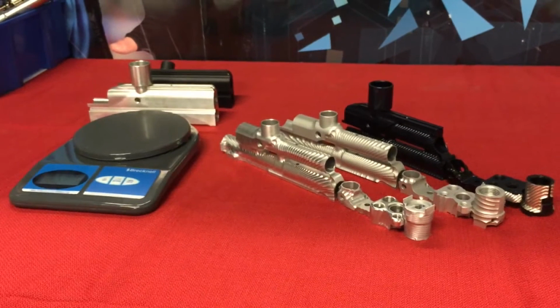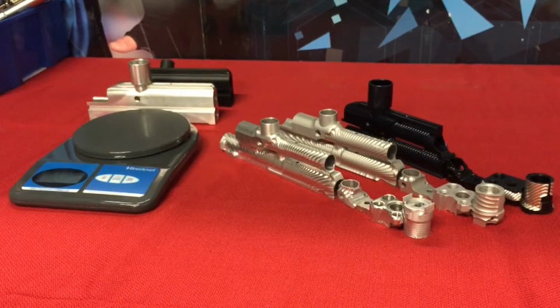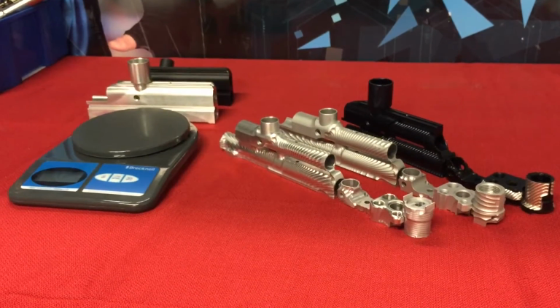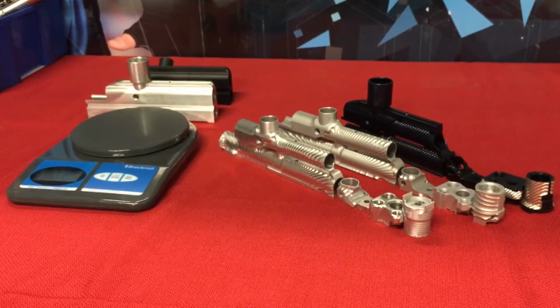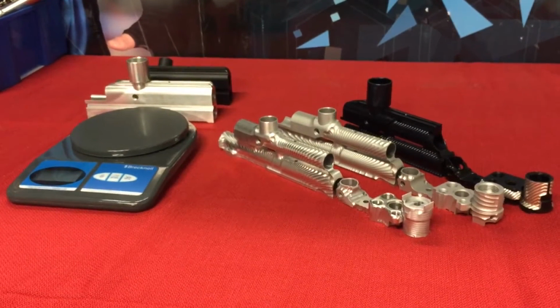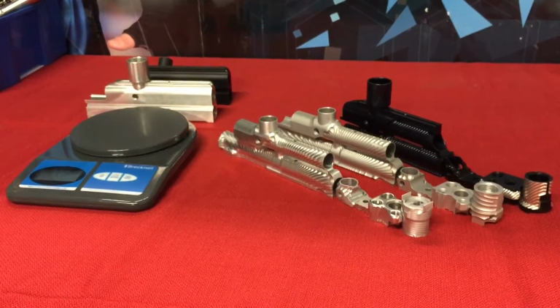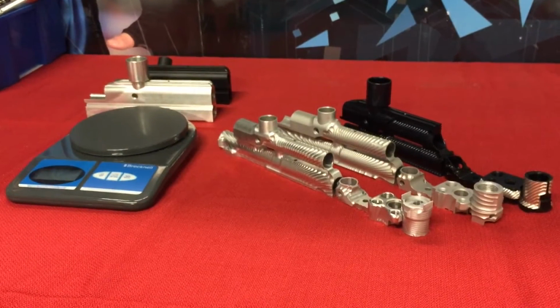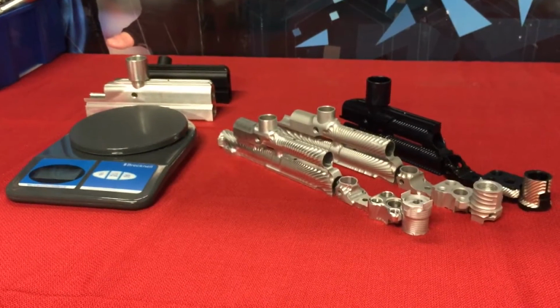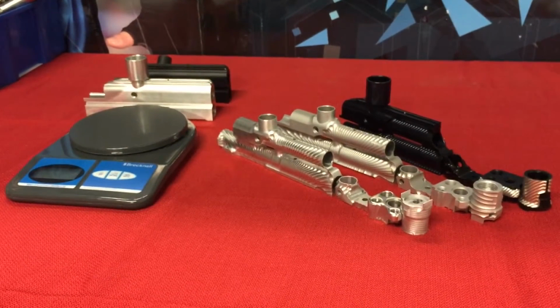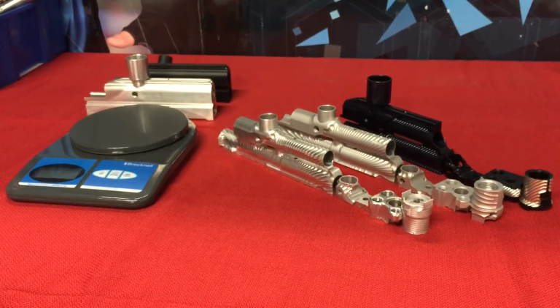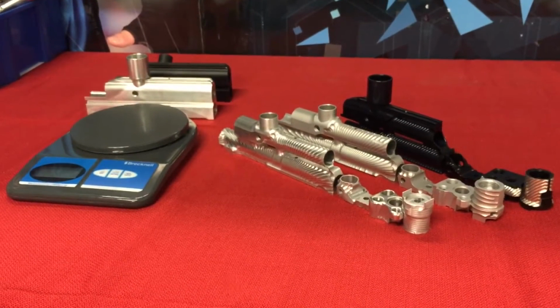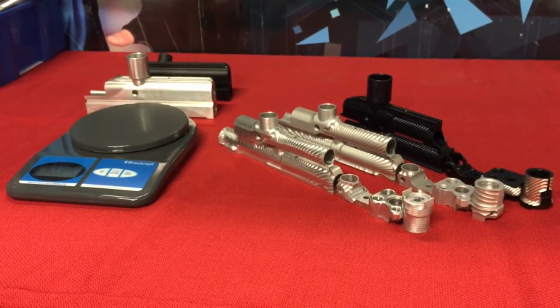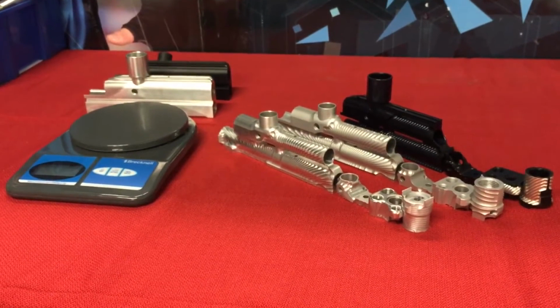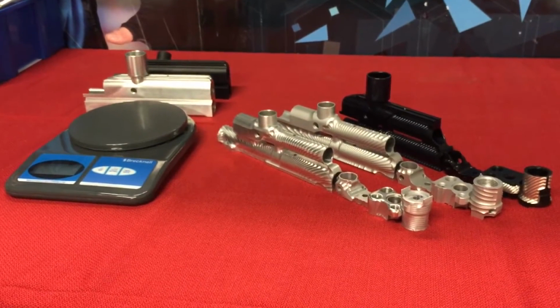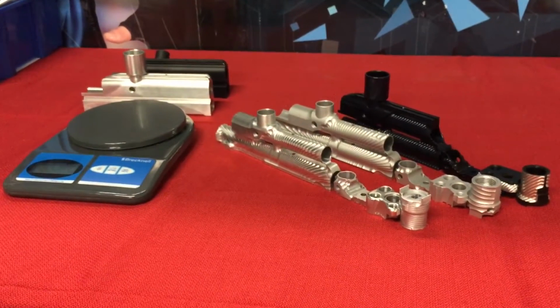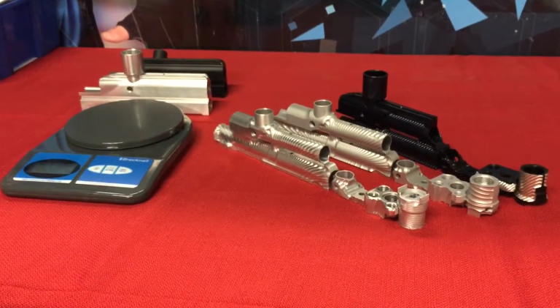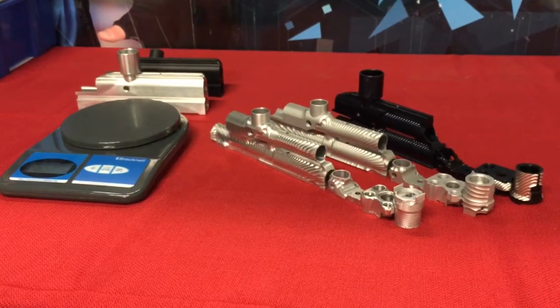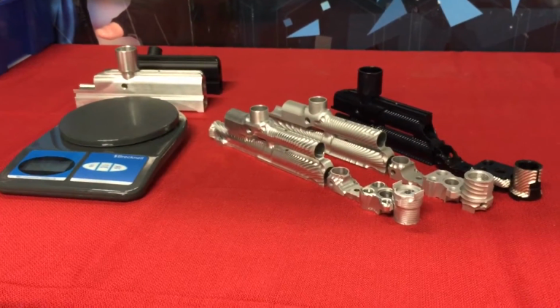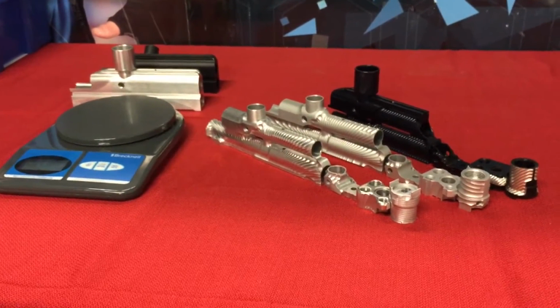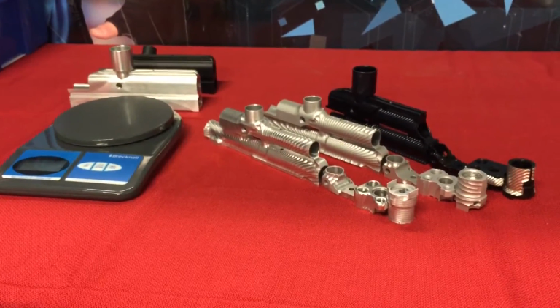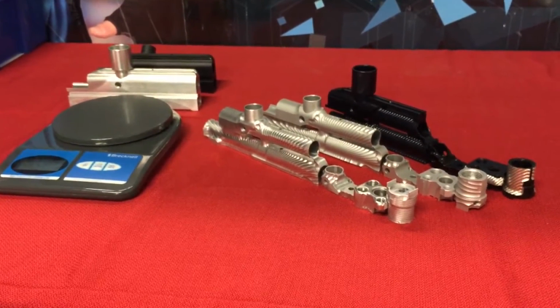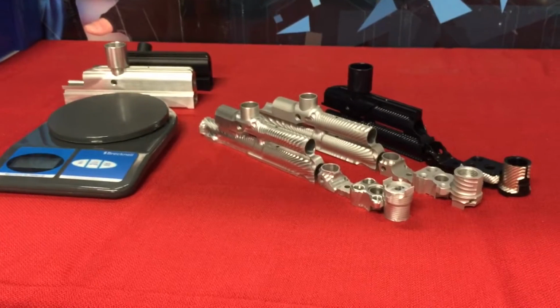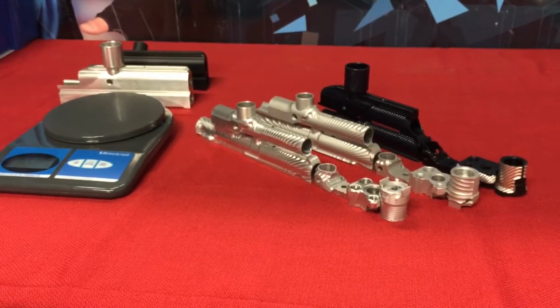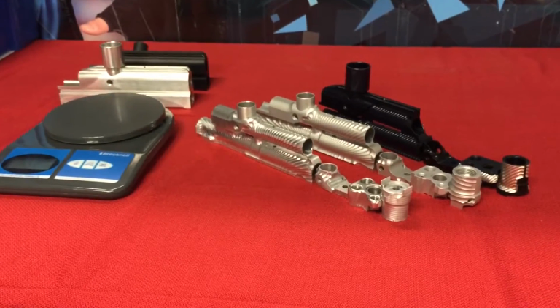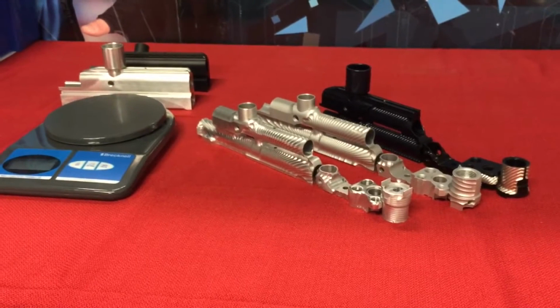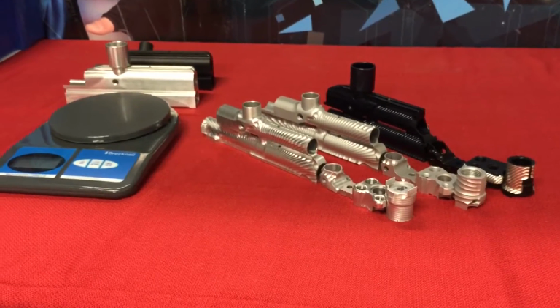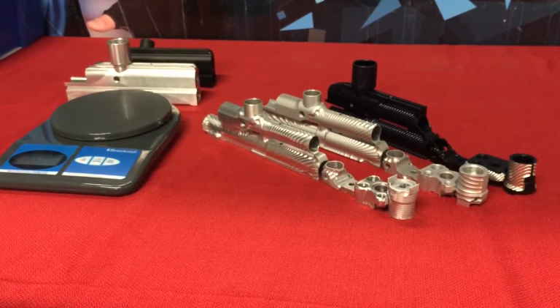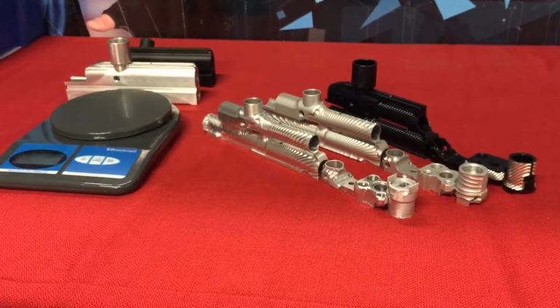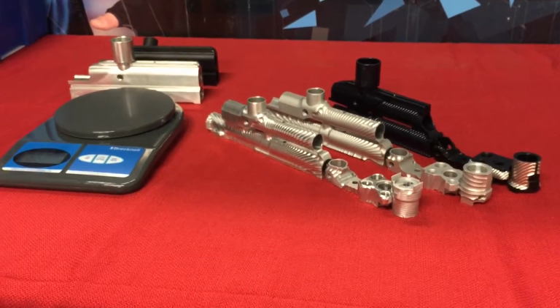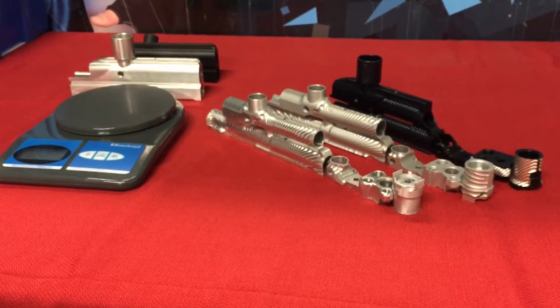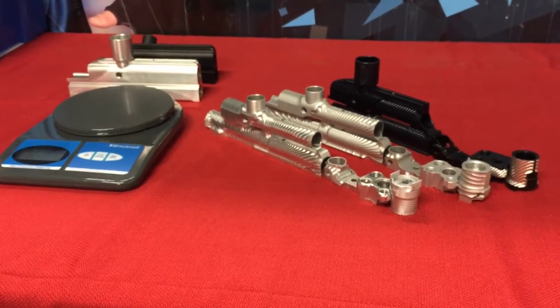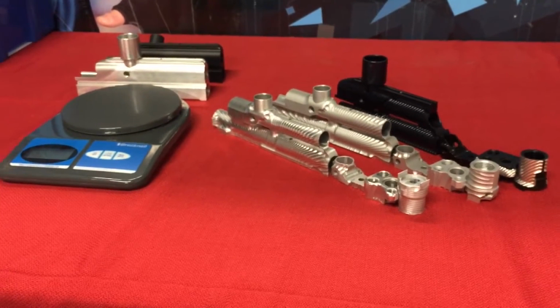Hey everybody, good morning, afternoon, evening, whenever you're watching this. This is T2 from Boston Paintball.